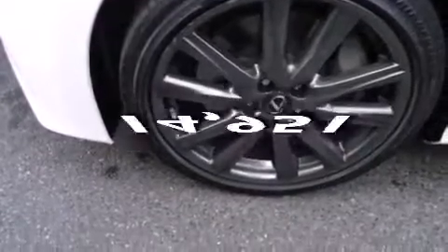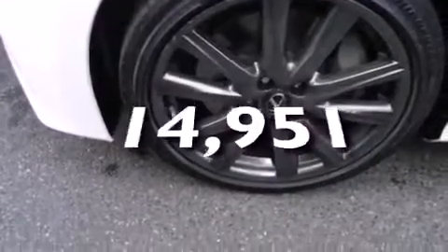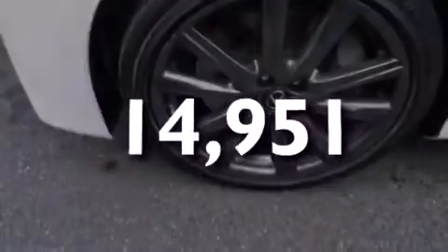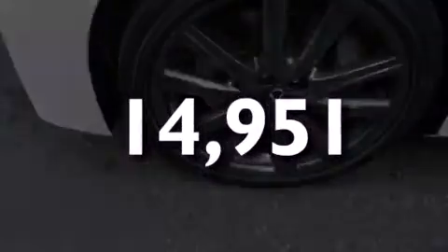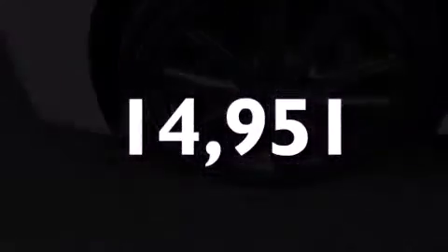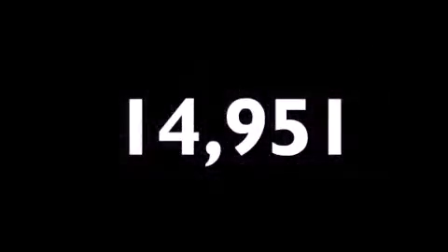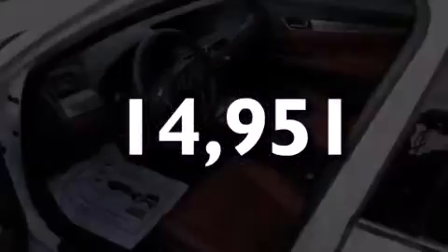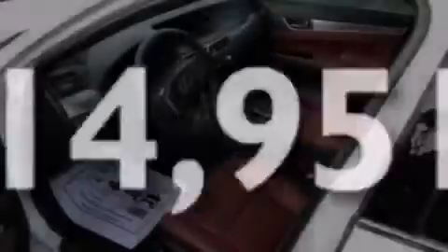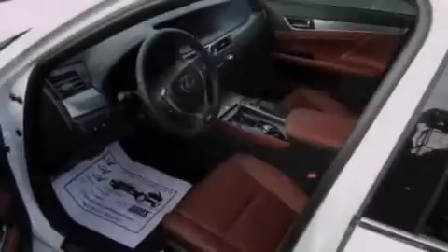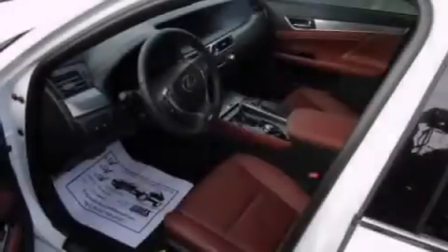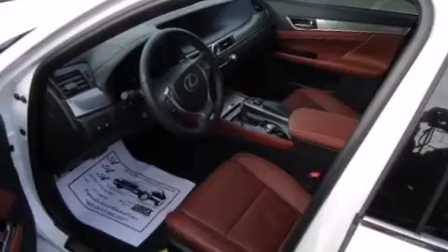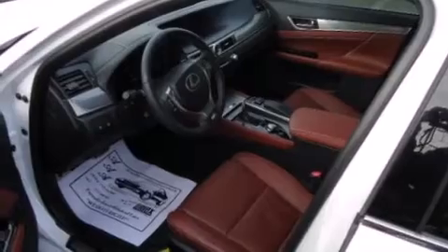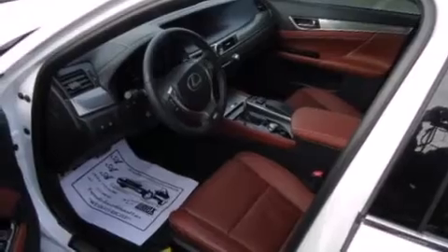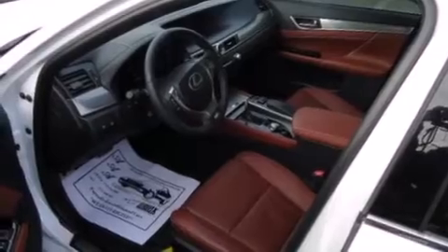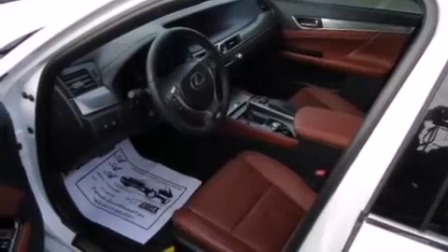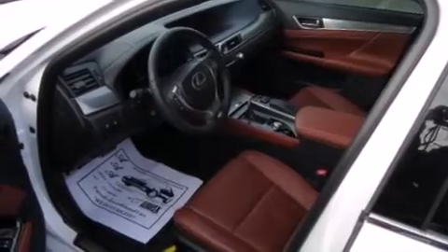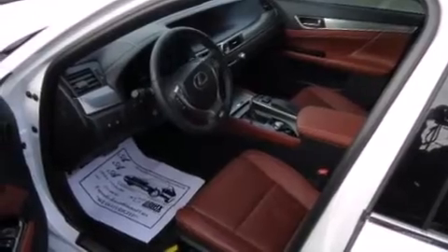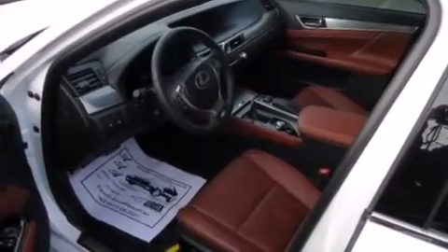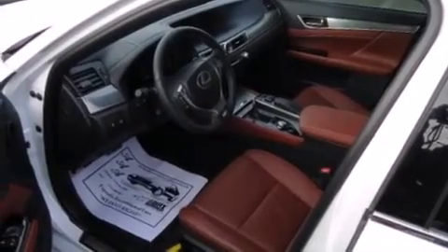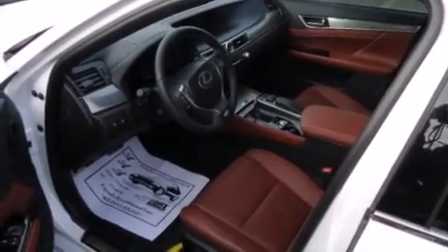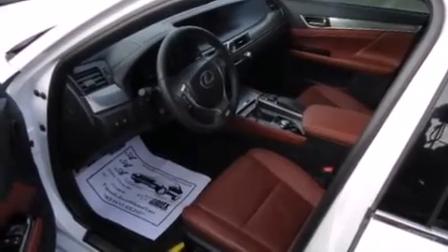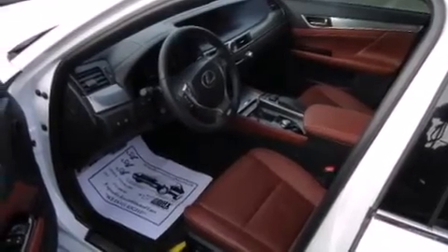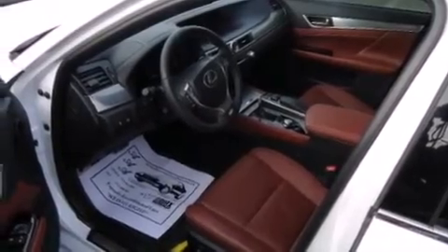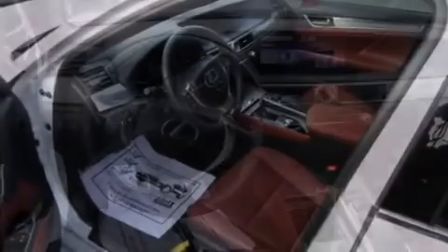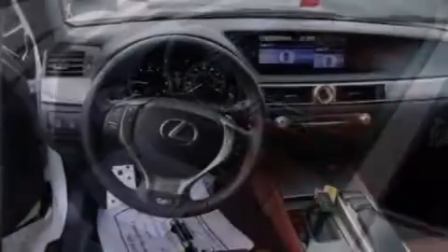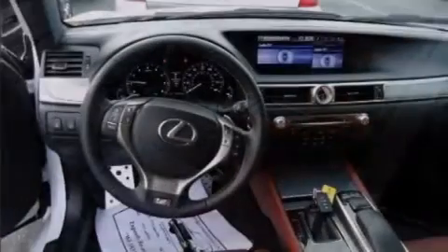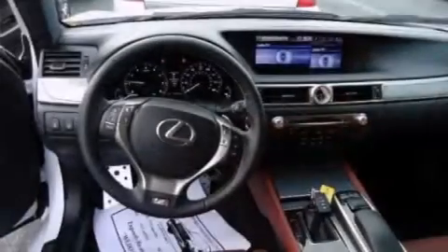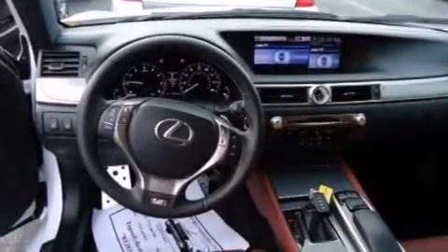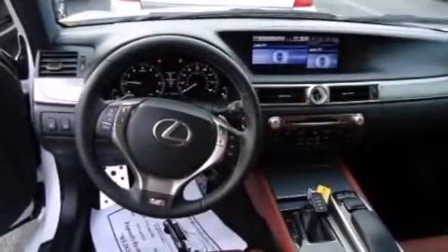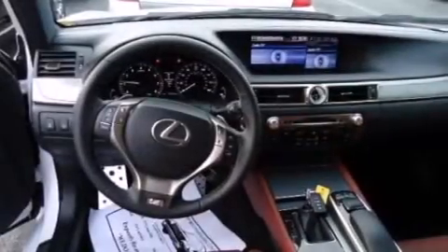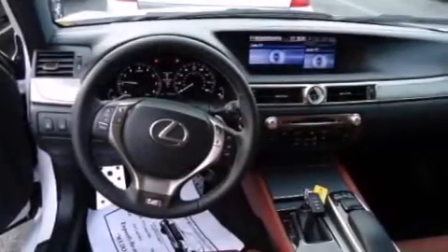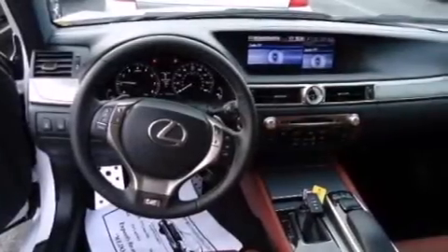With an EPA estimated rating of 28 miles per gallon on the highway, fuel efficiency does not take a backseat.